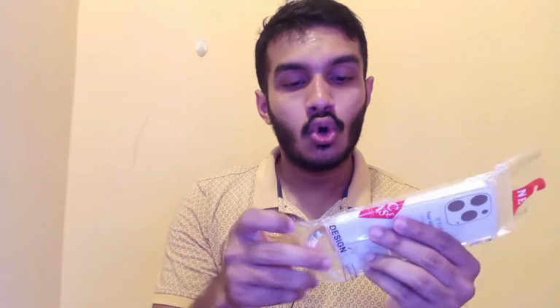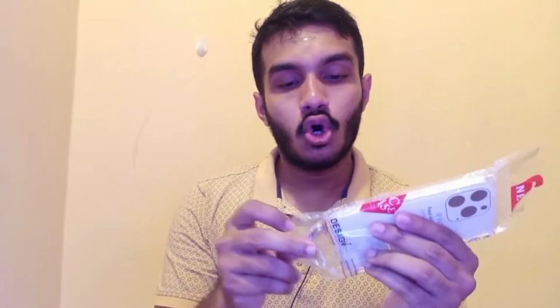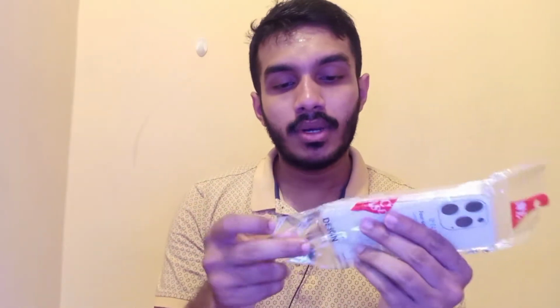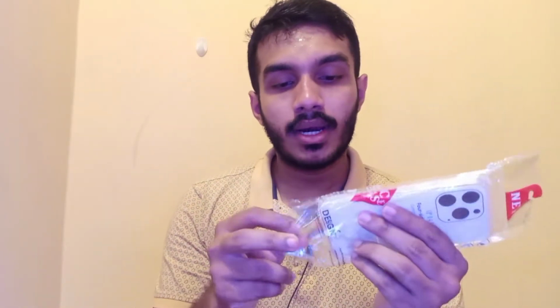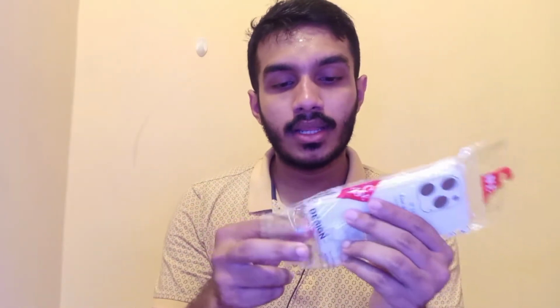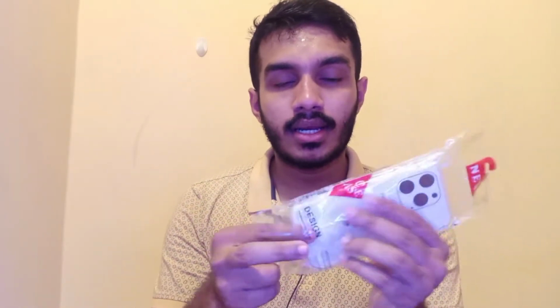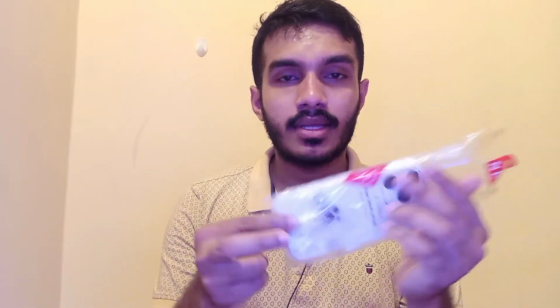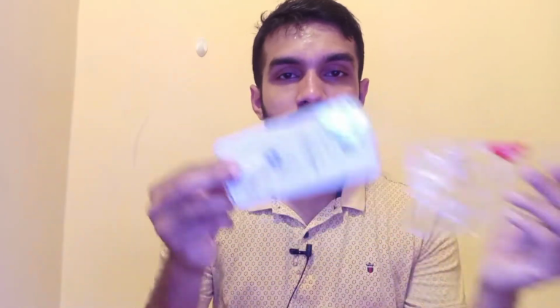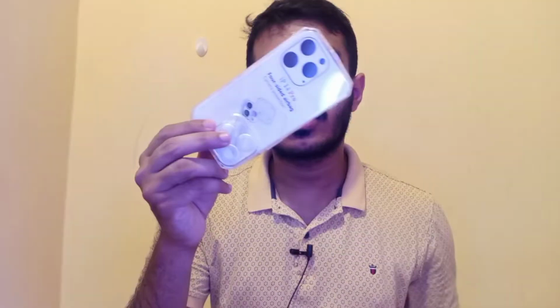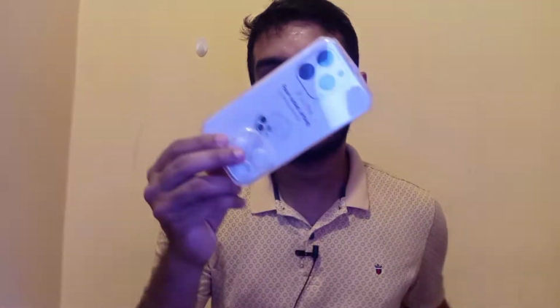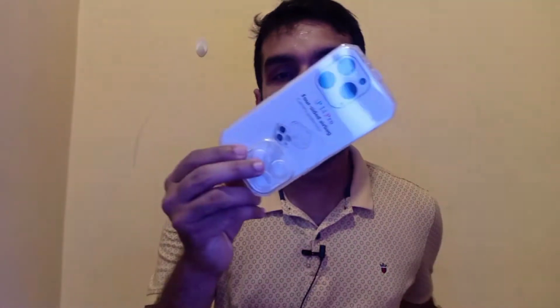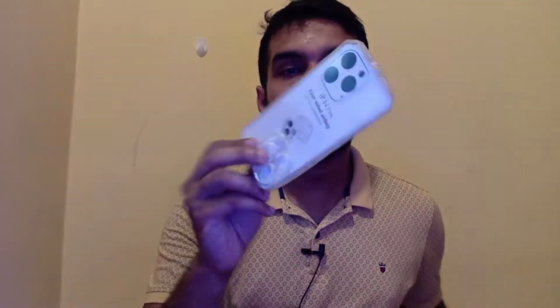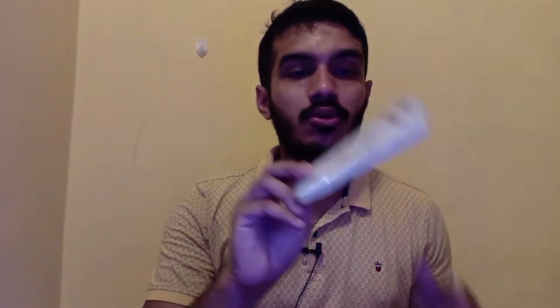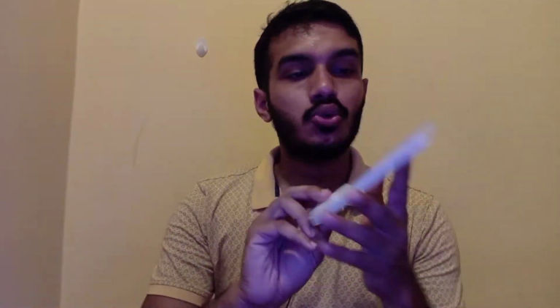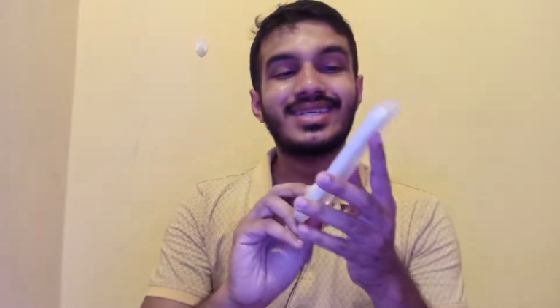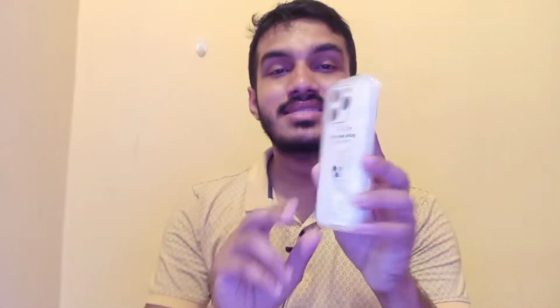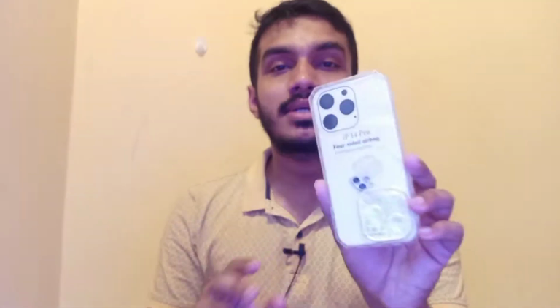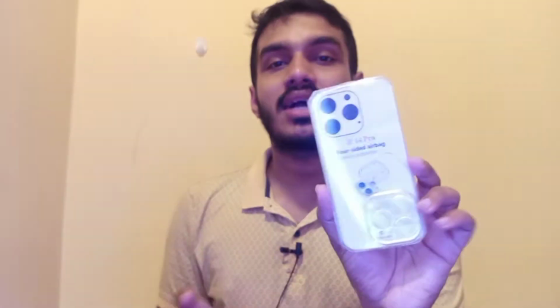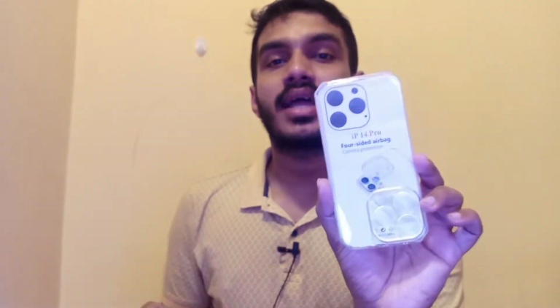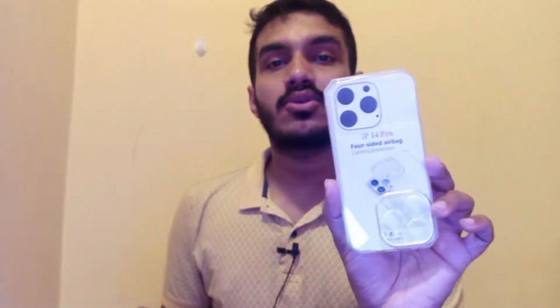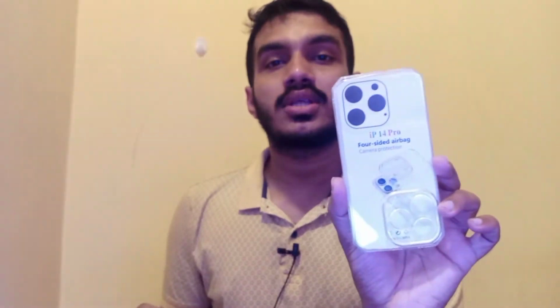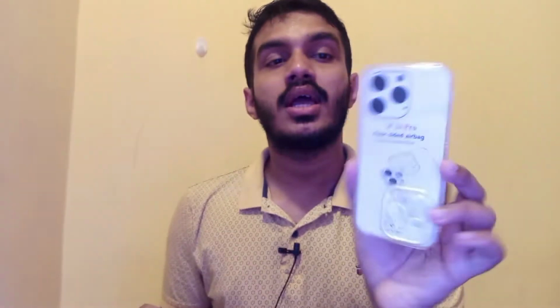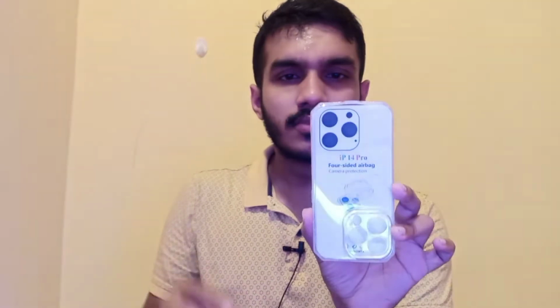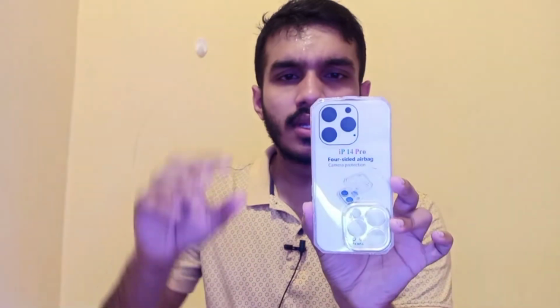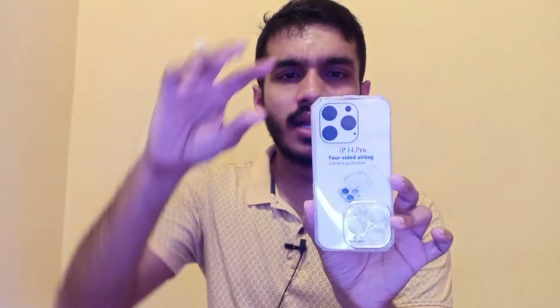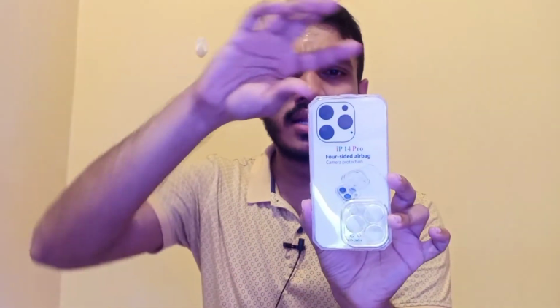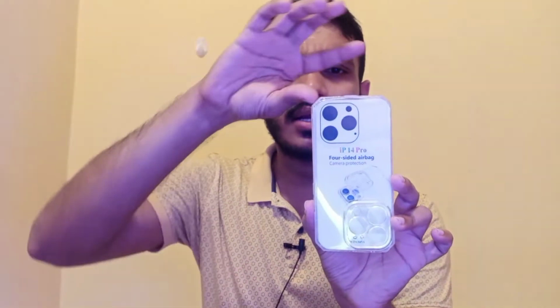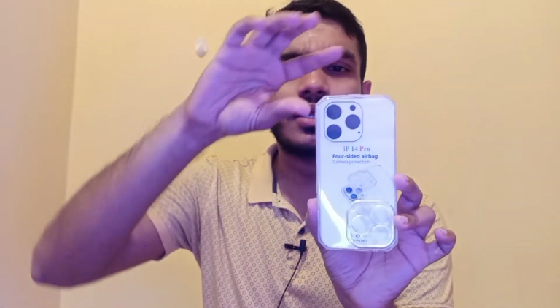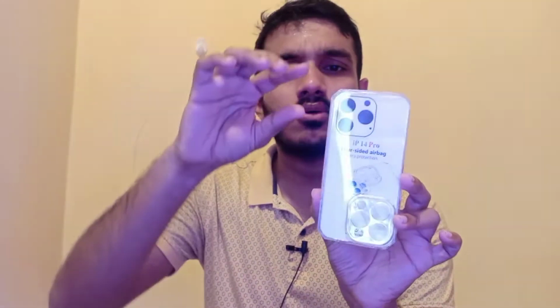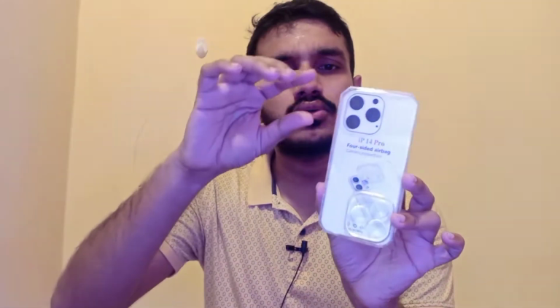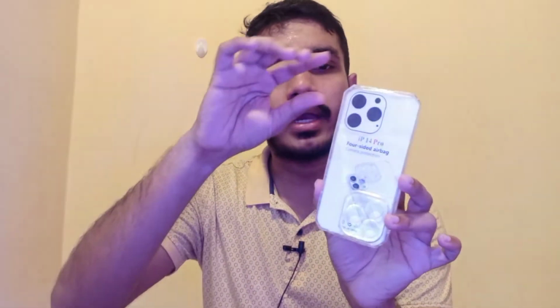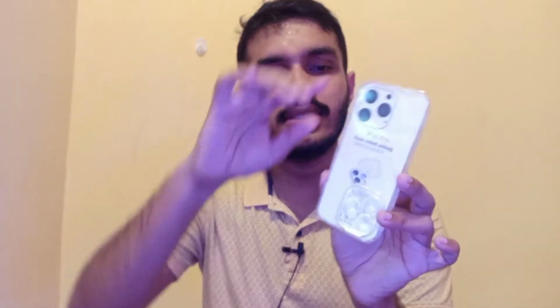If you open it, it's a transparent cover. It has 4 edges.